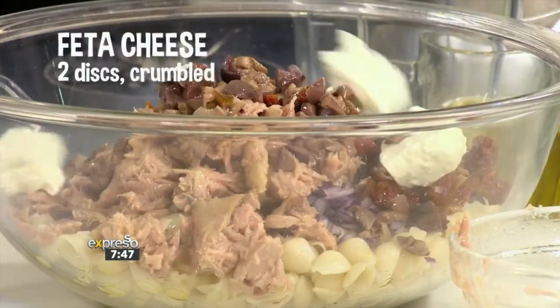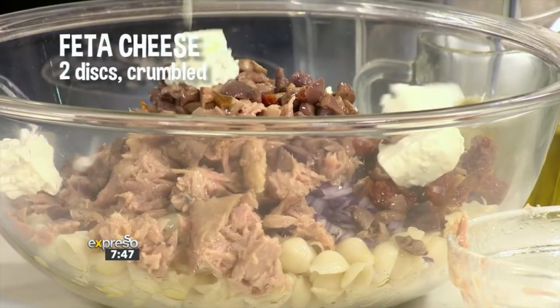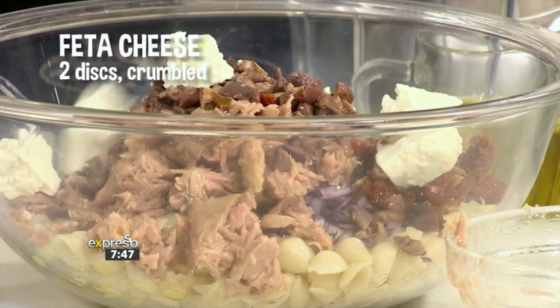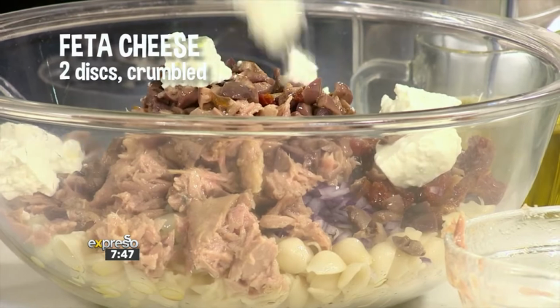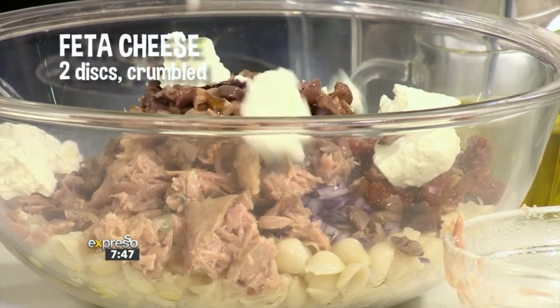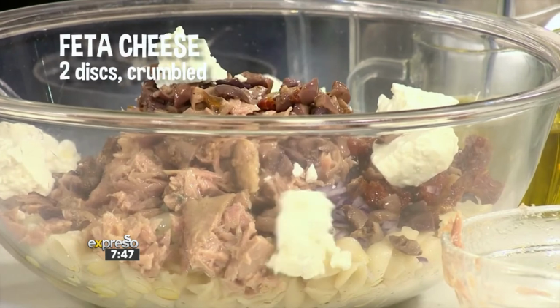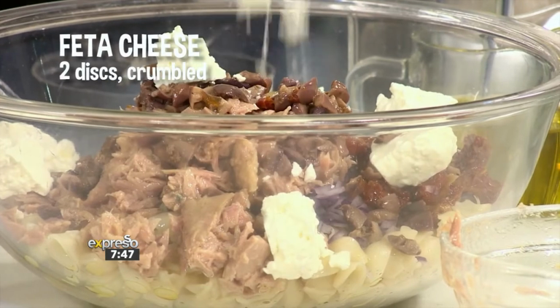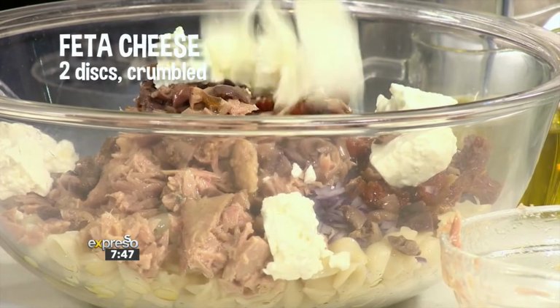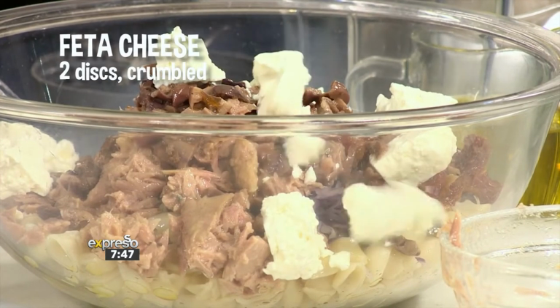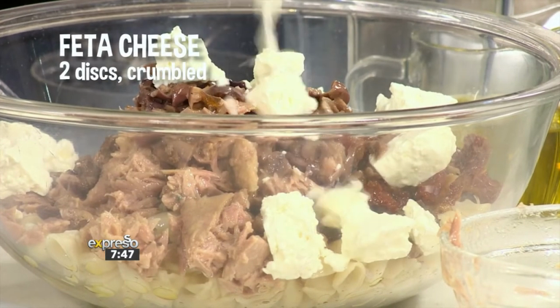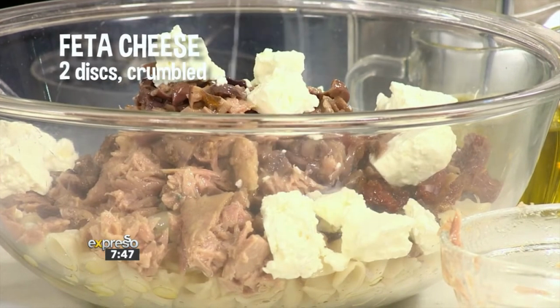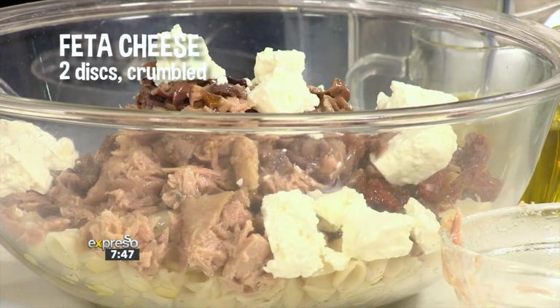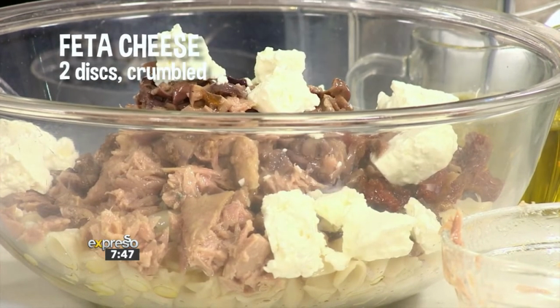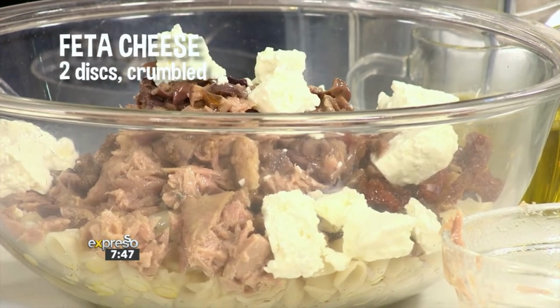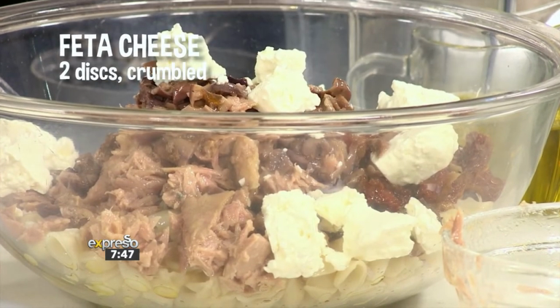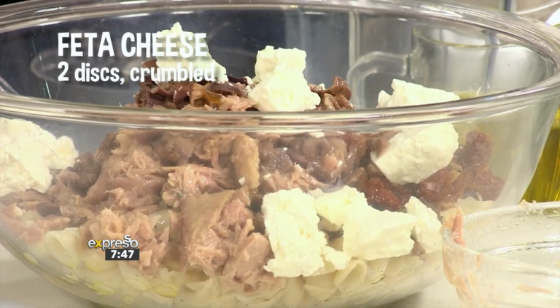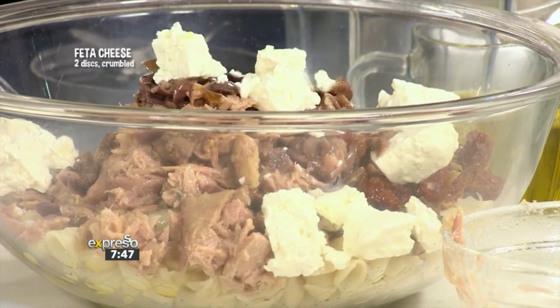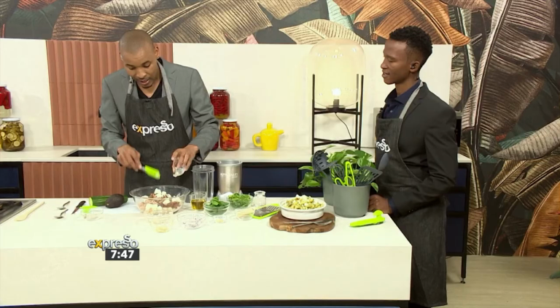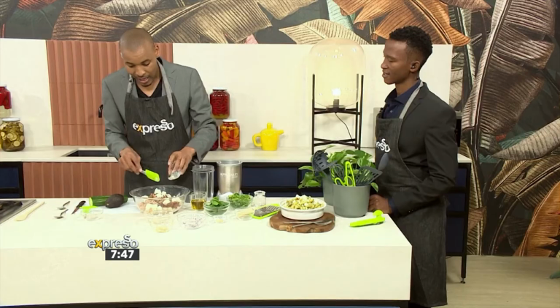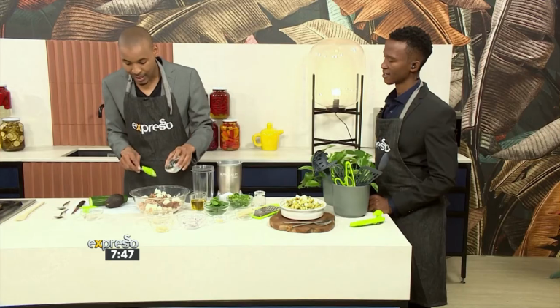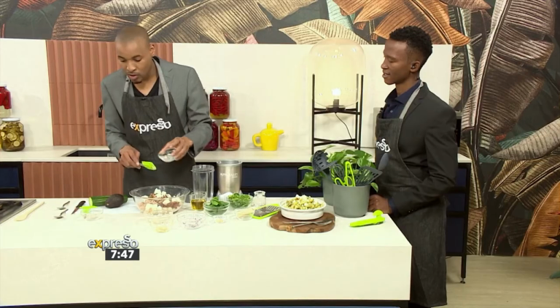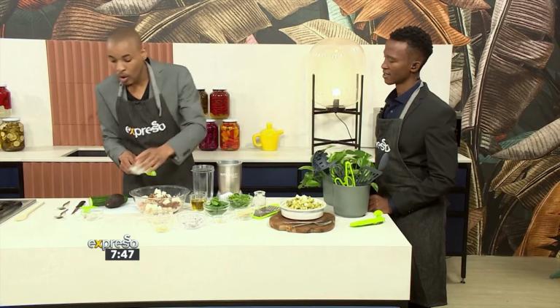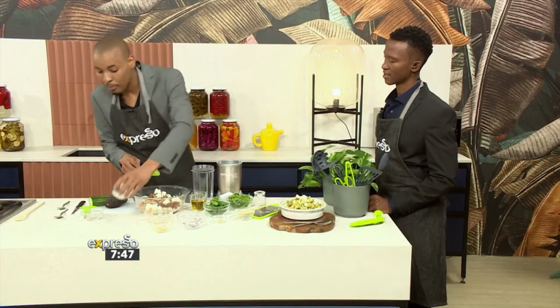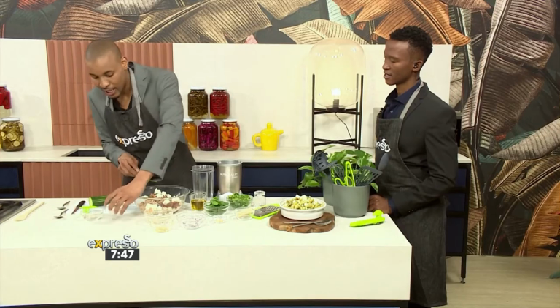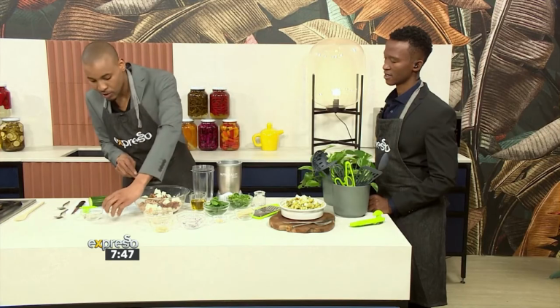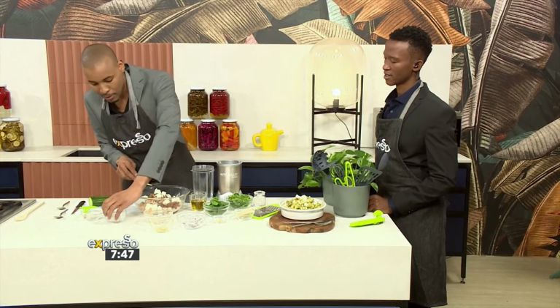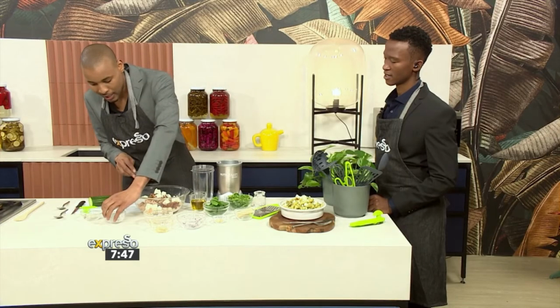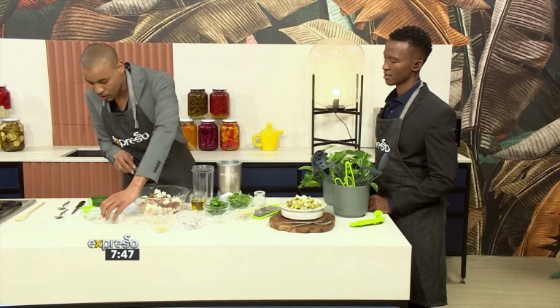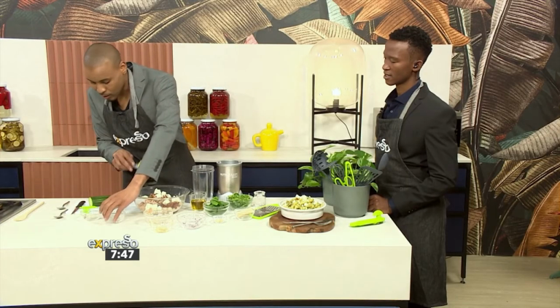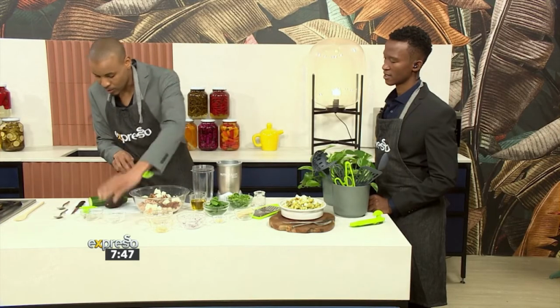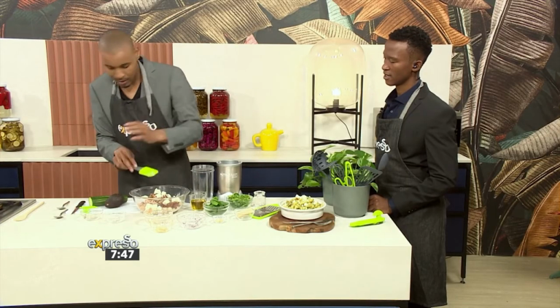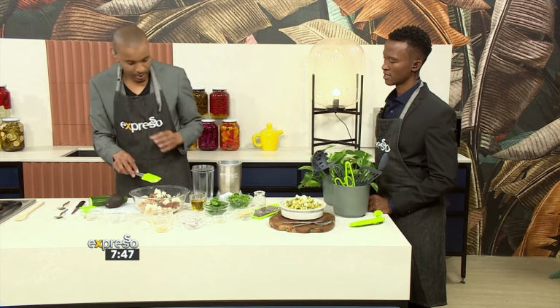The thing about pasta — what I really like — is you can make lots and lots of it, and it's not complicated to make as well.